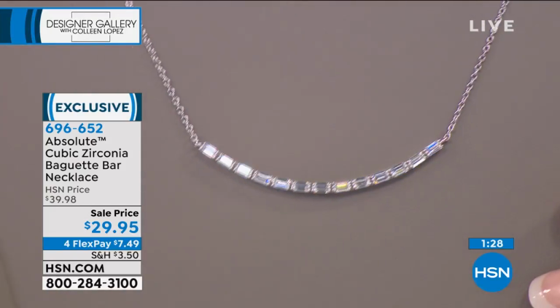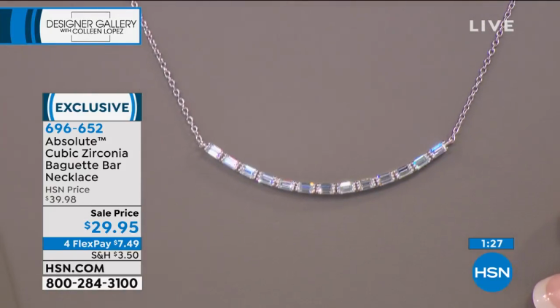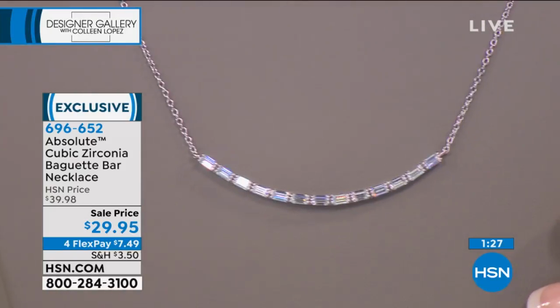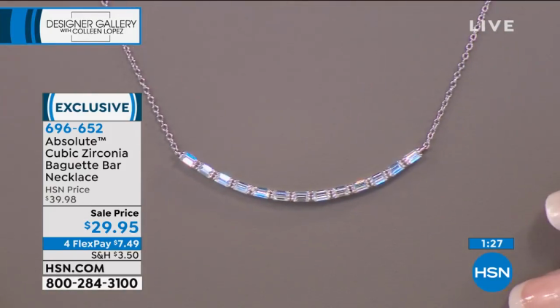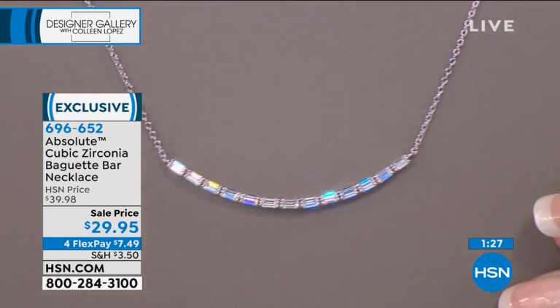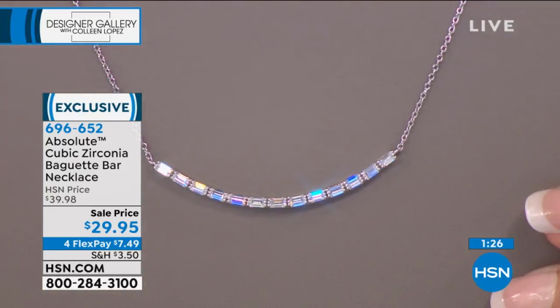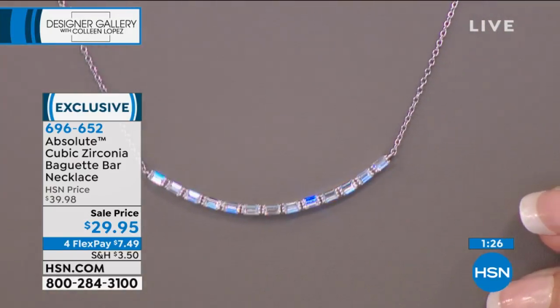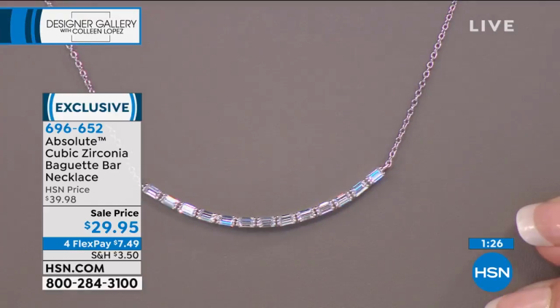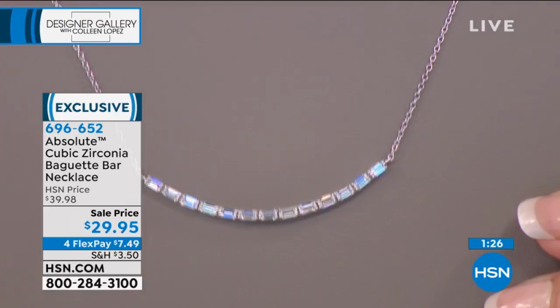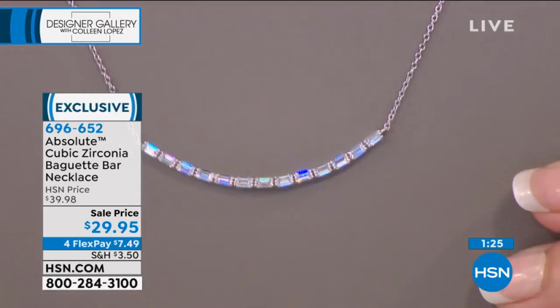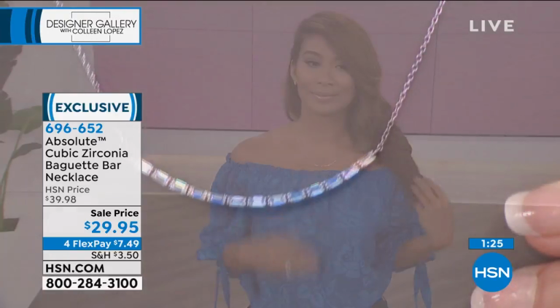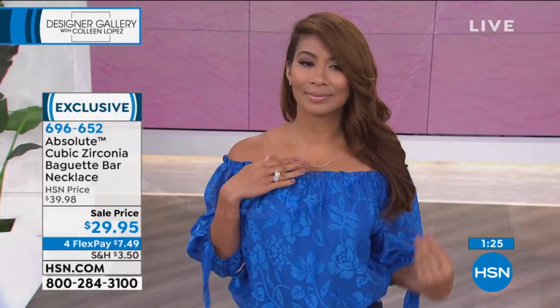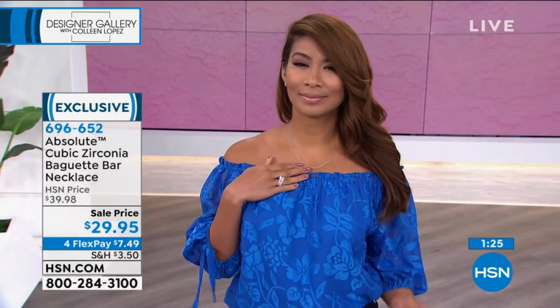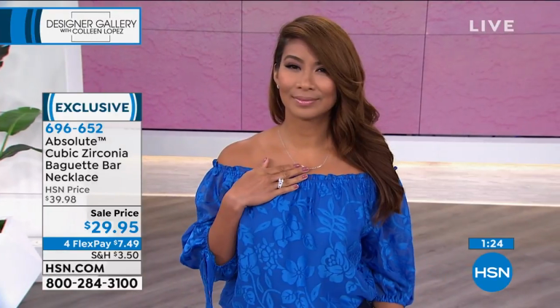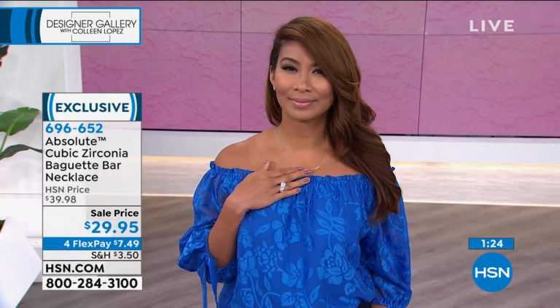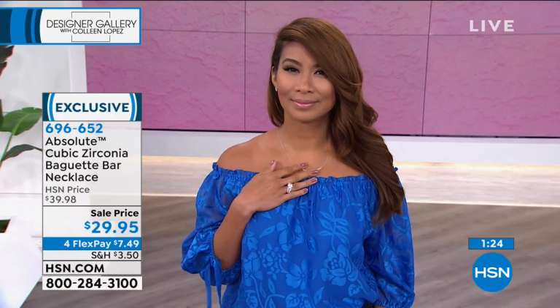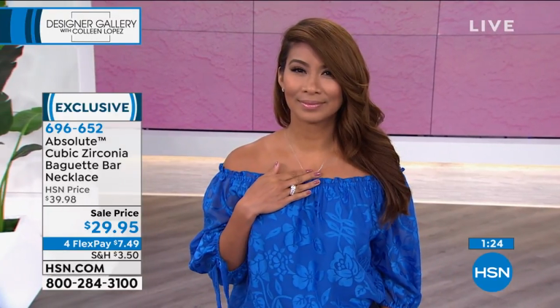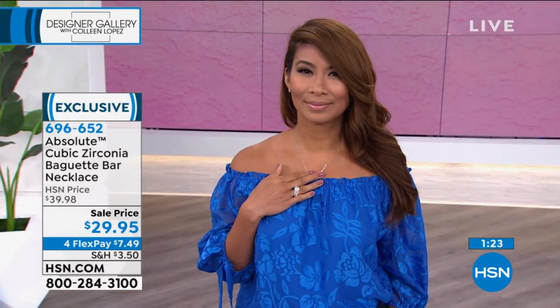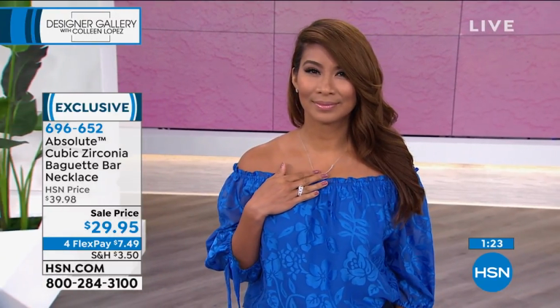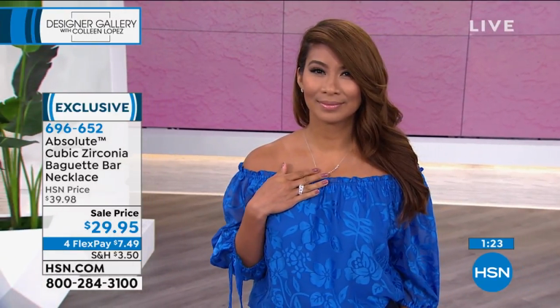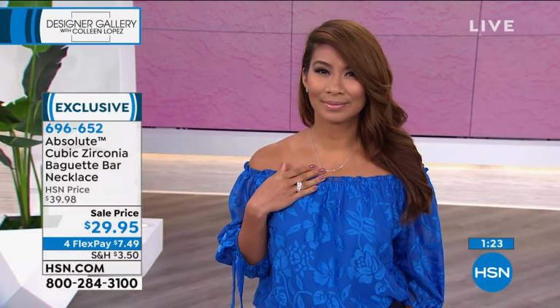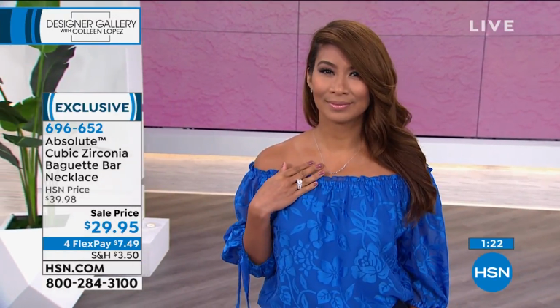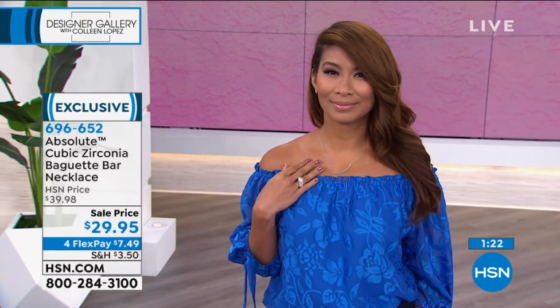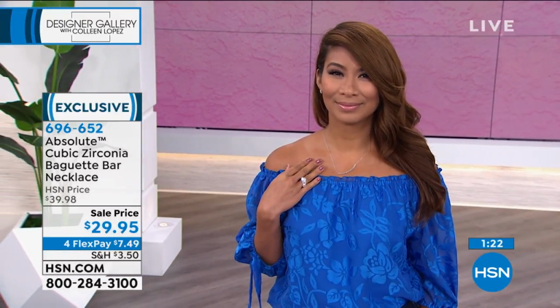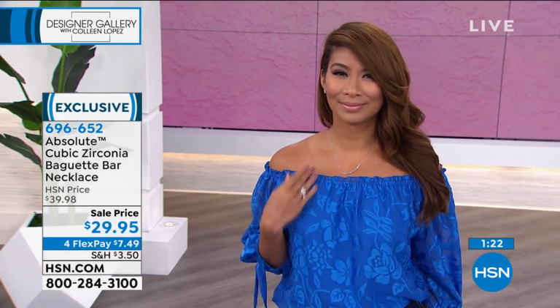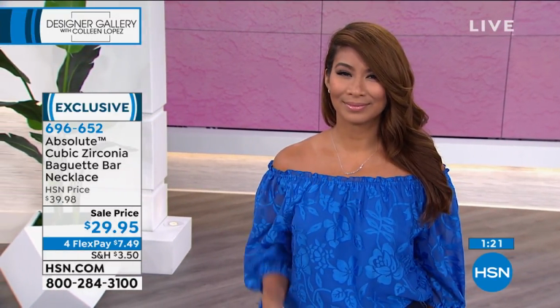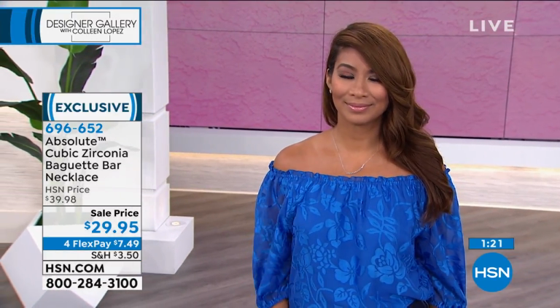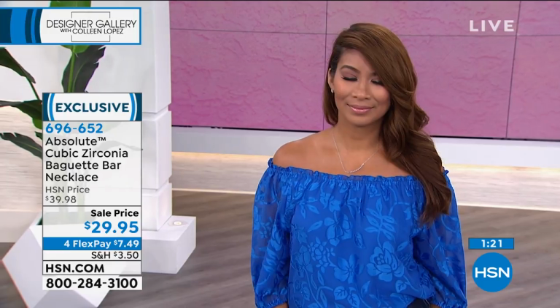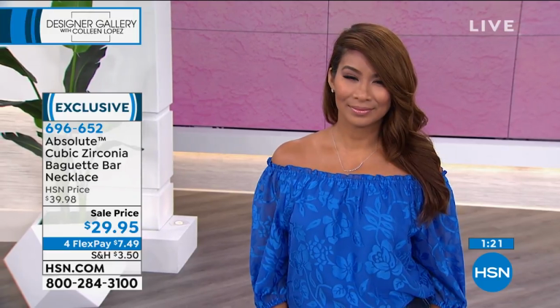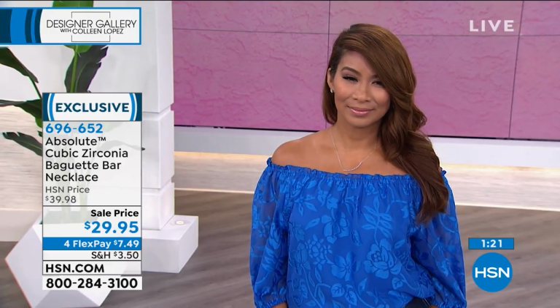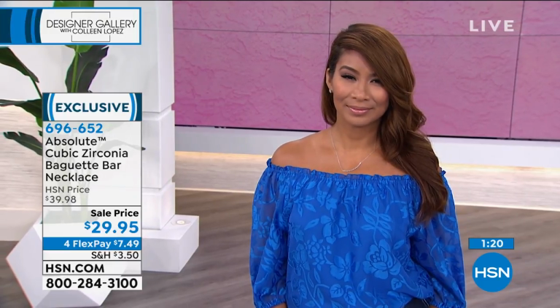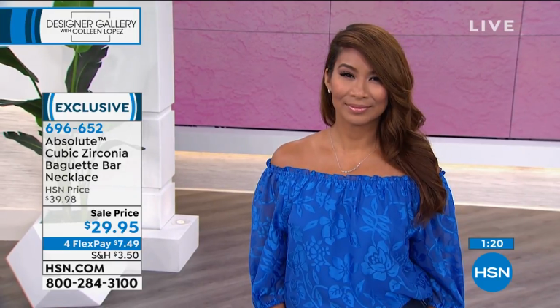Look at the light, the sparkle, the pop, the prisms of light coming off those beautiful baguettes. Brand new price today, $29.95.